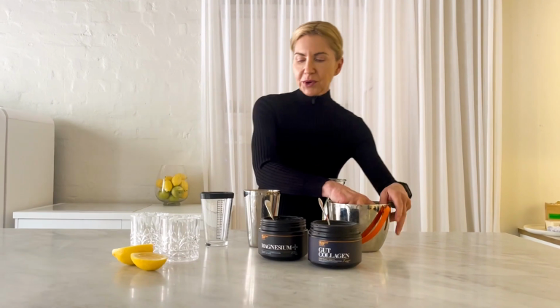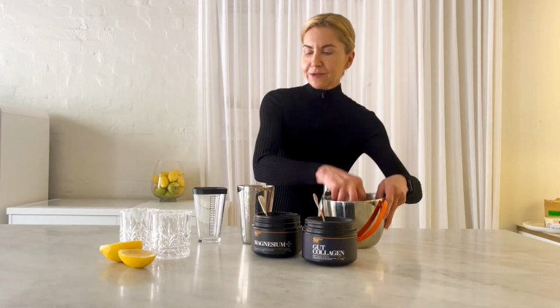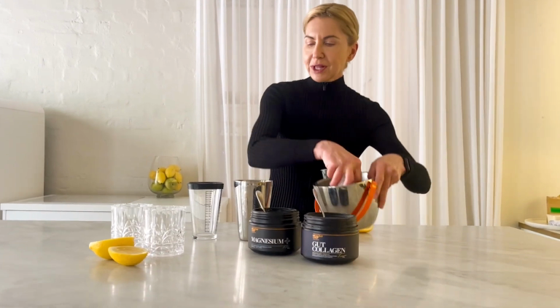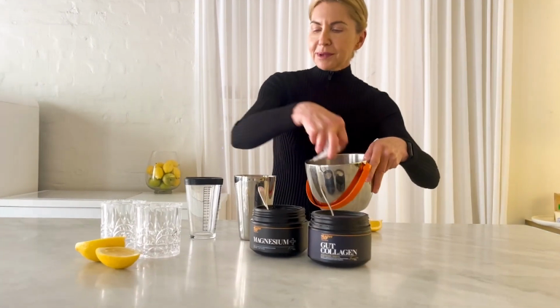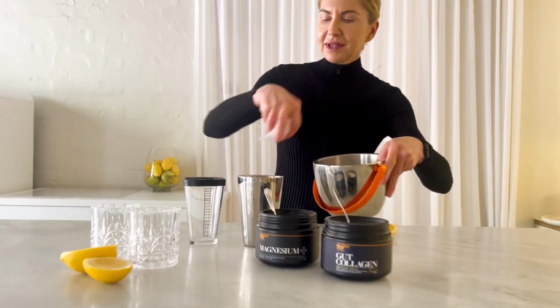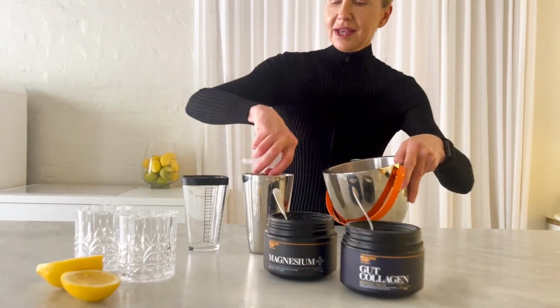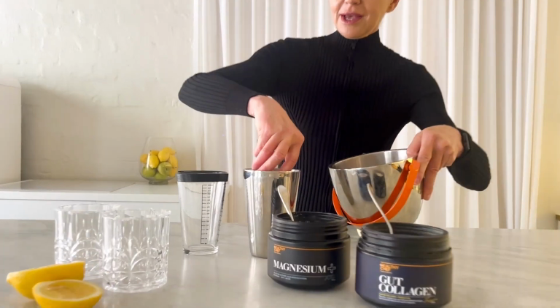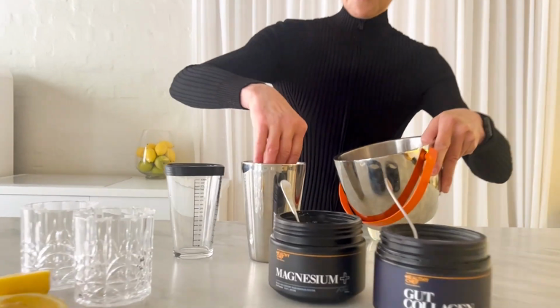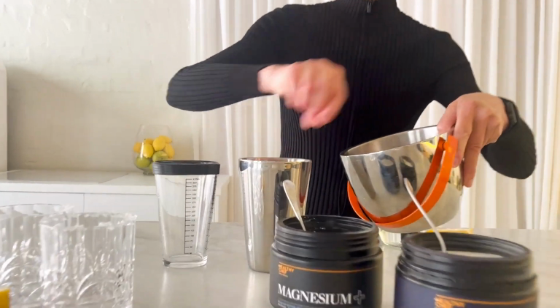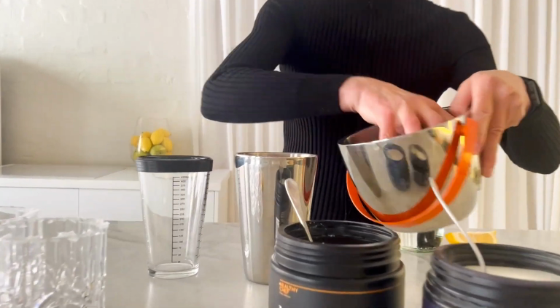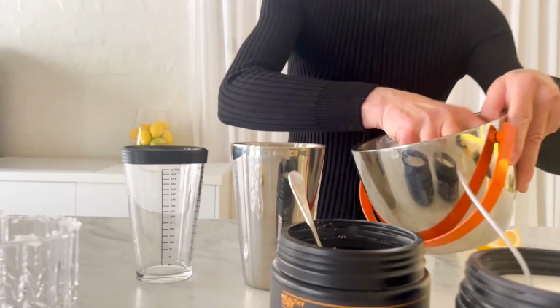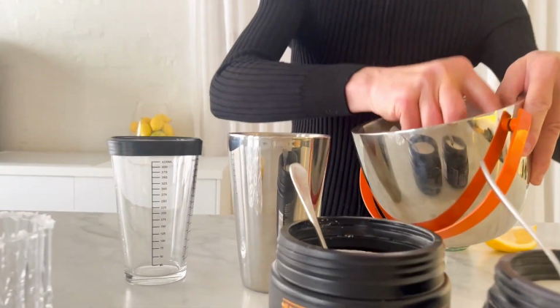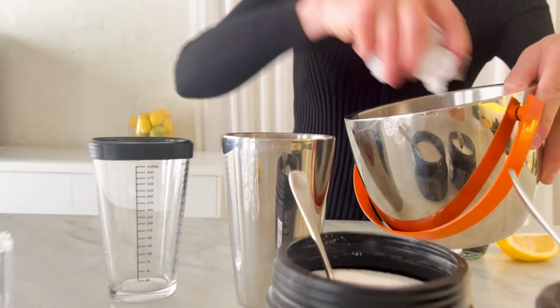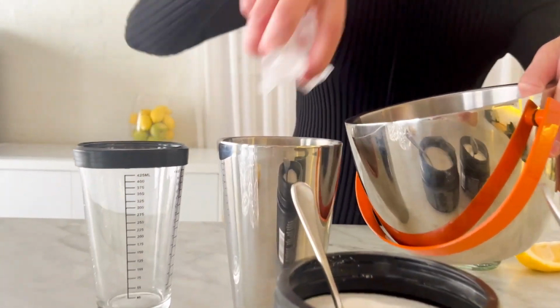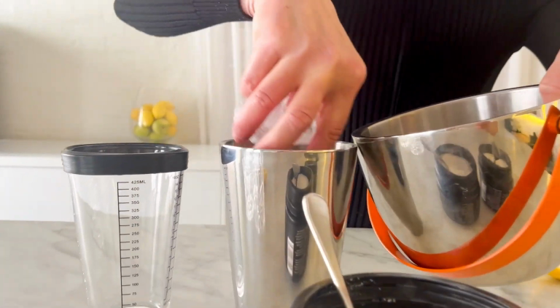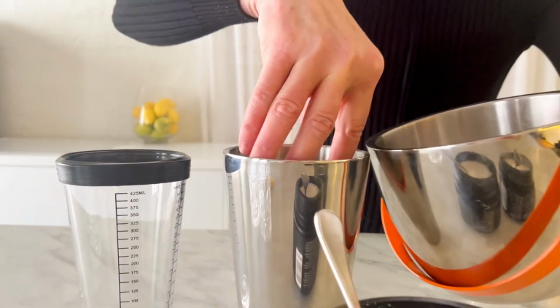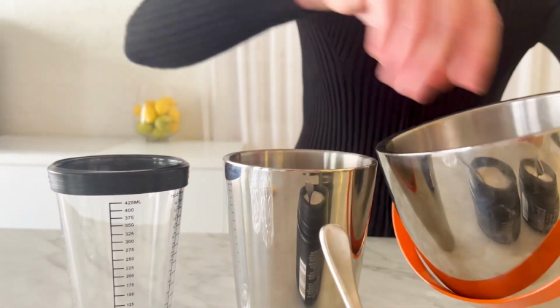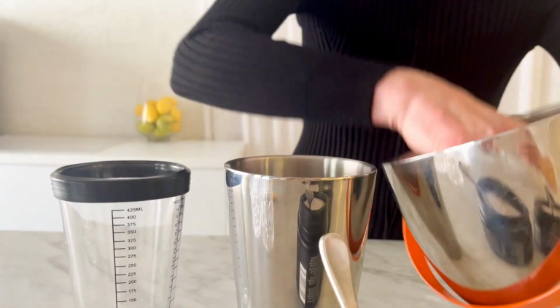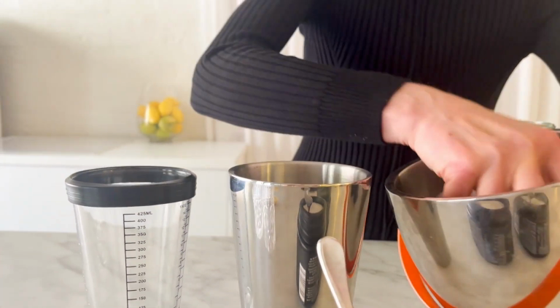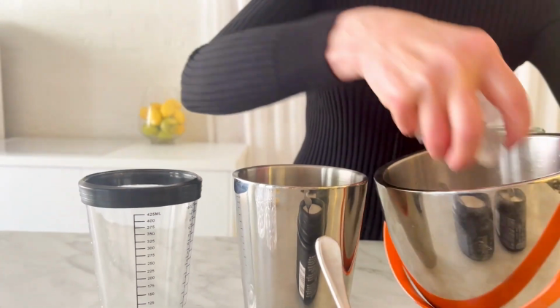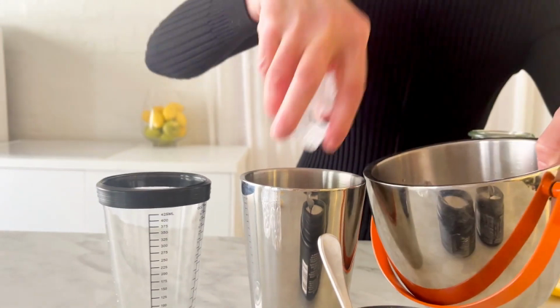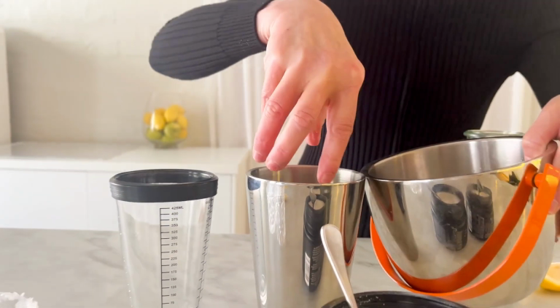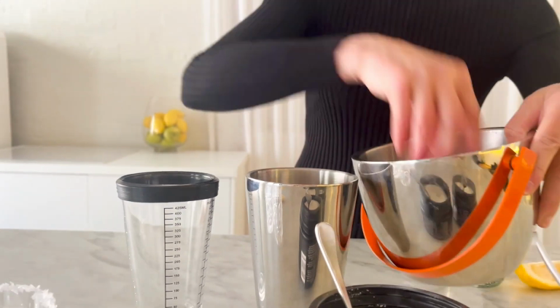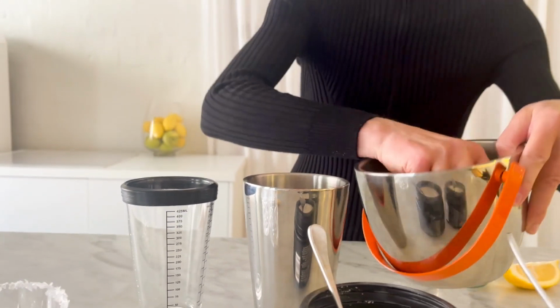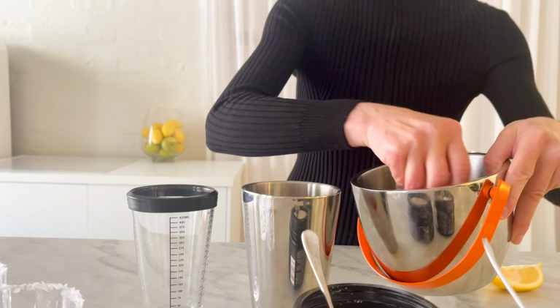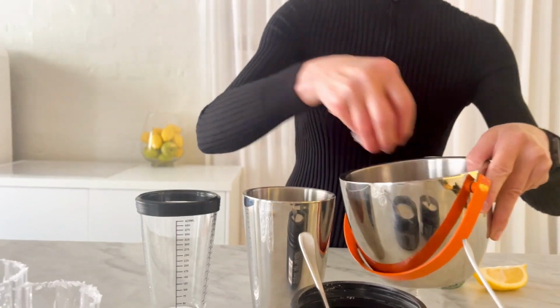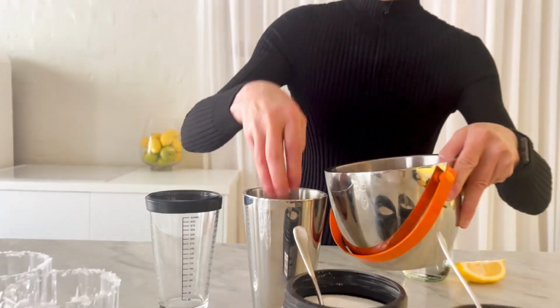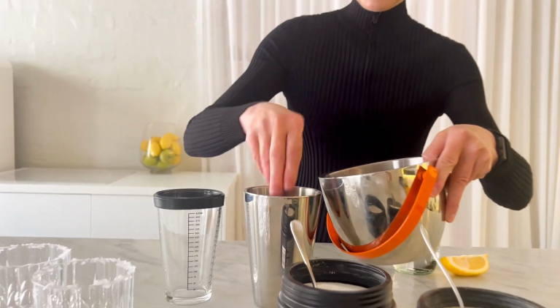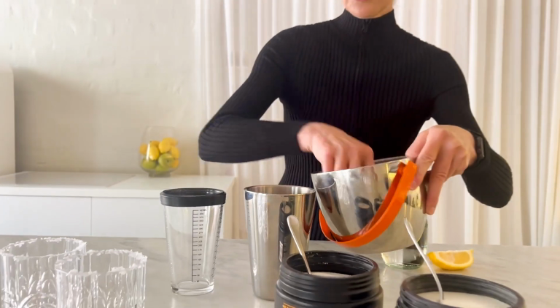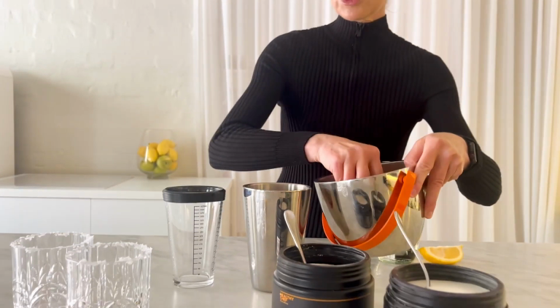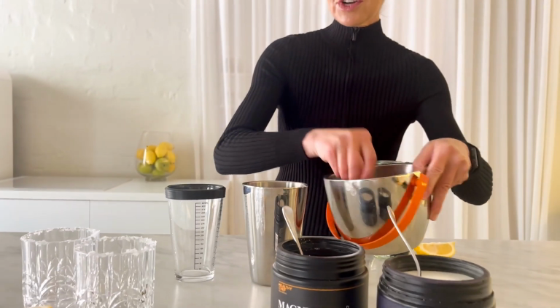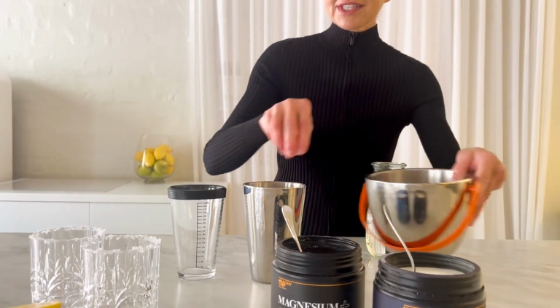We're going to fill up my little shaker bottle full of ice. And lots of ice.